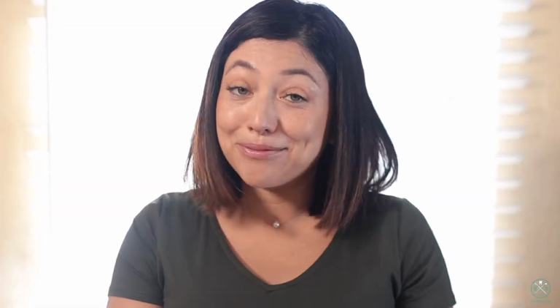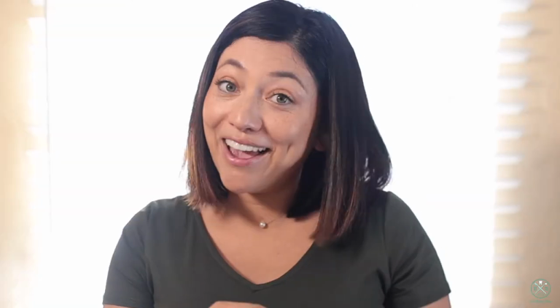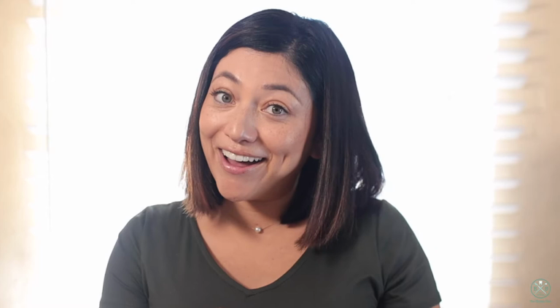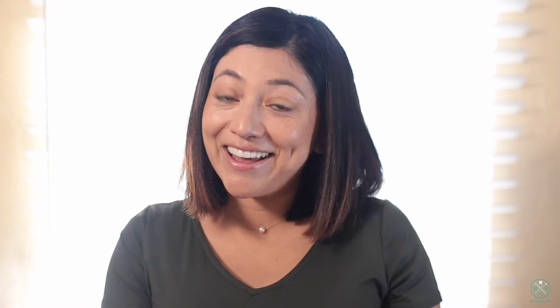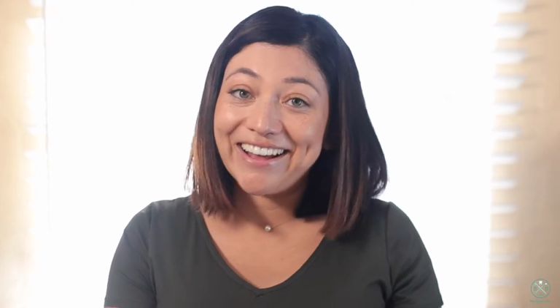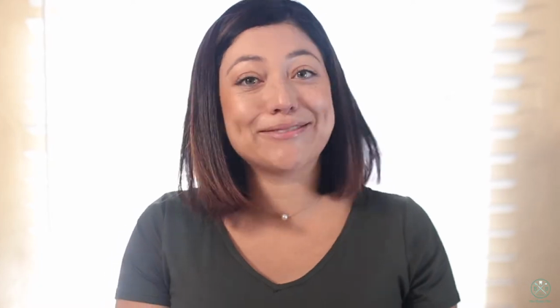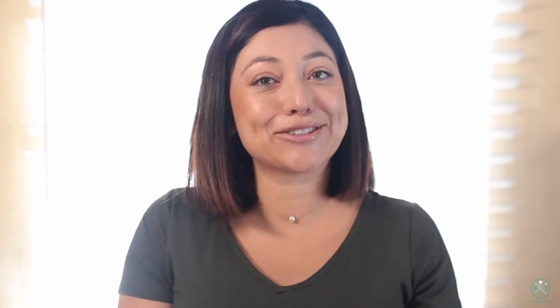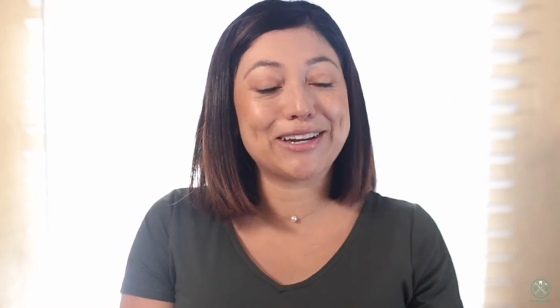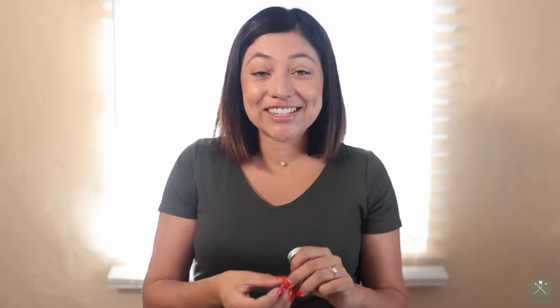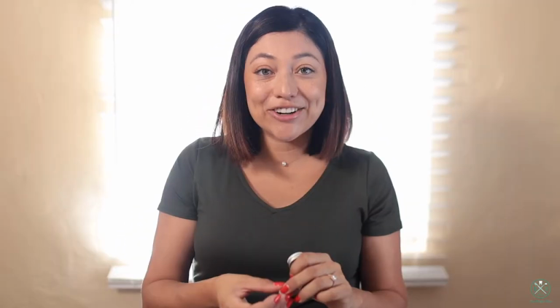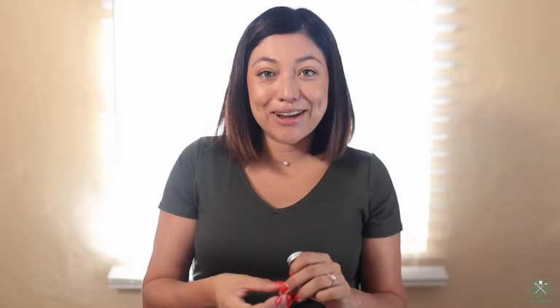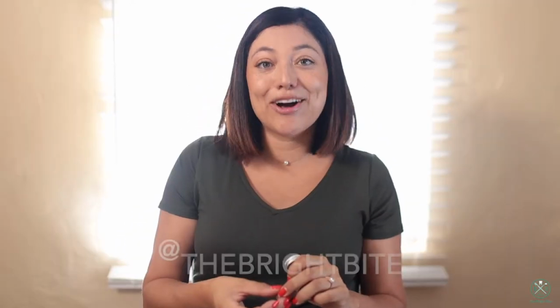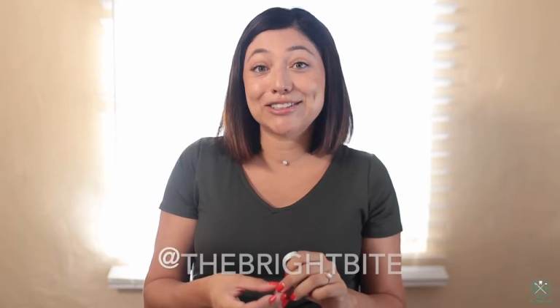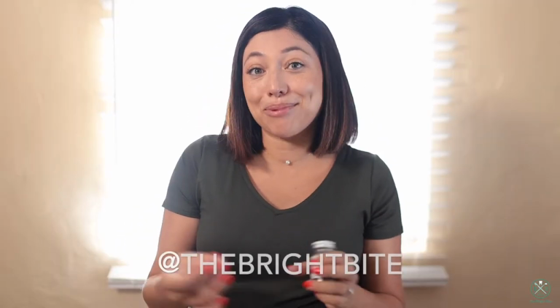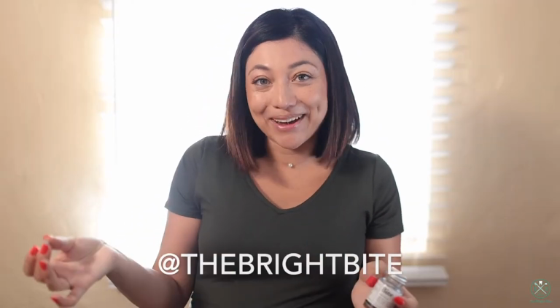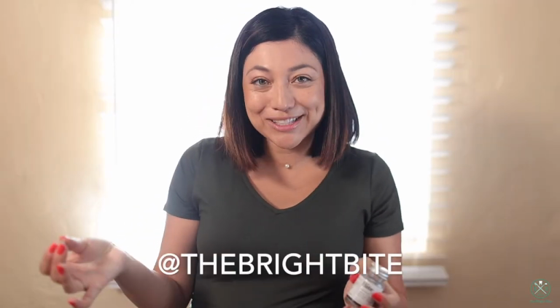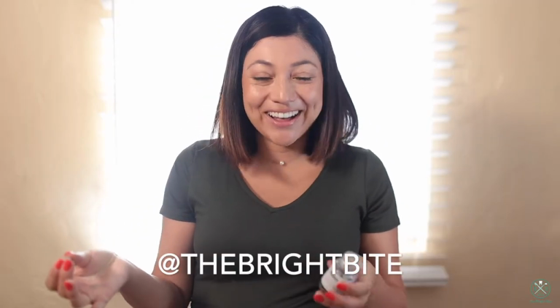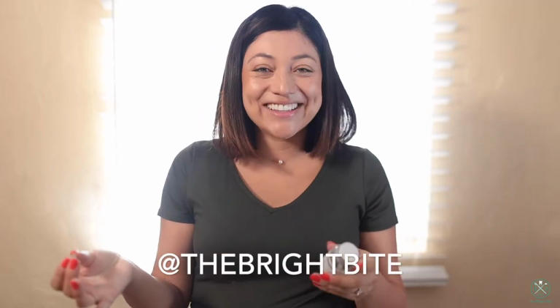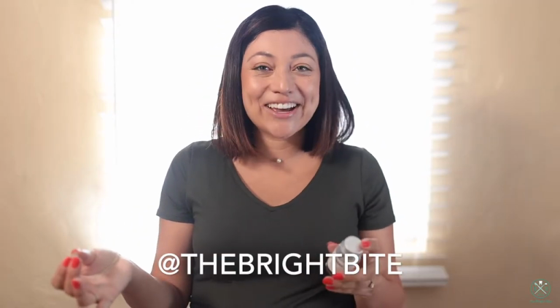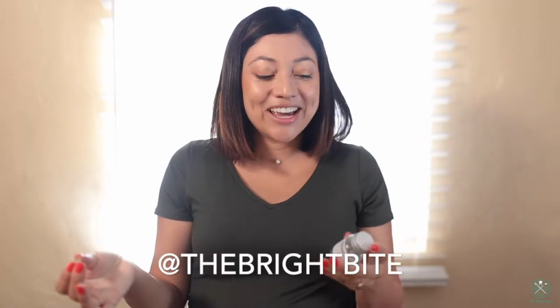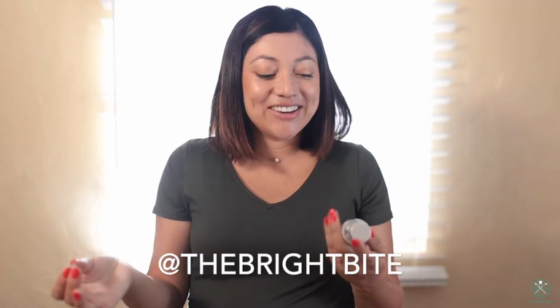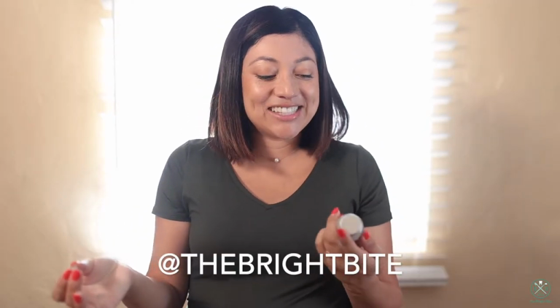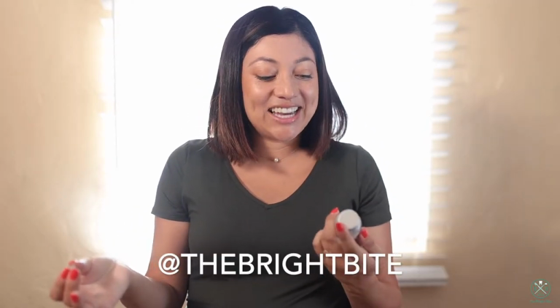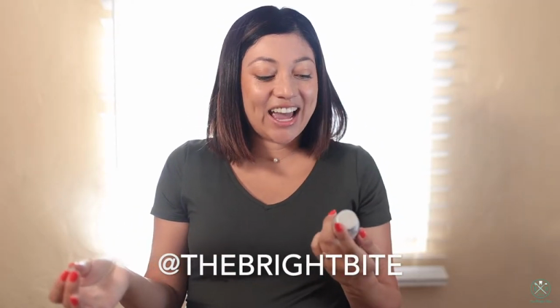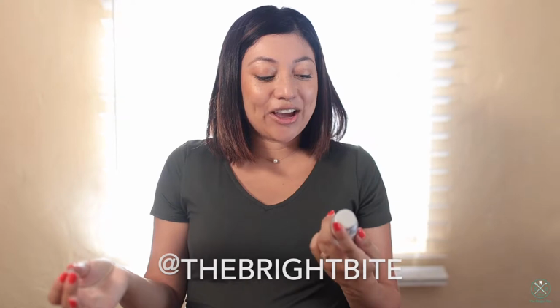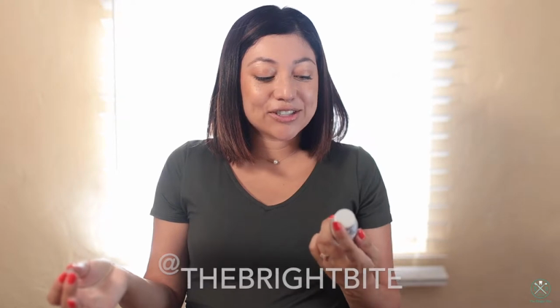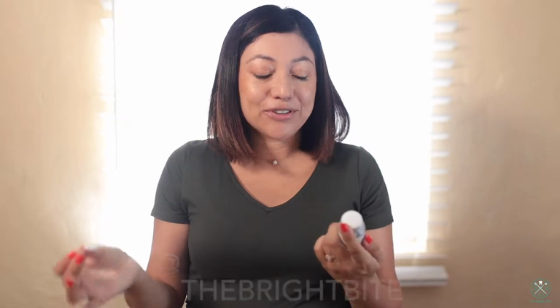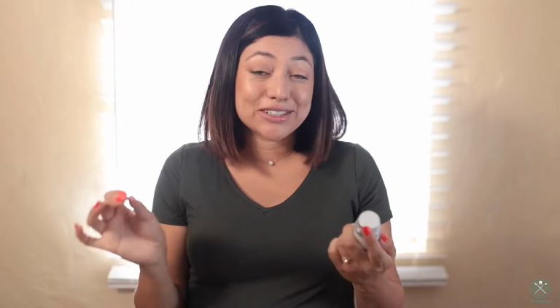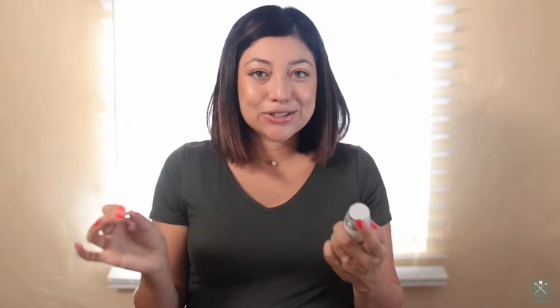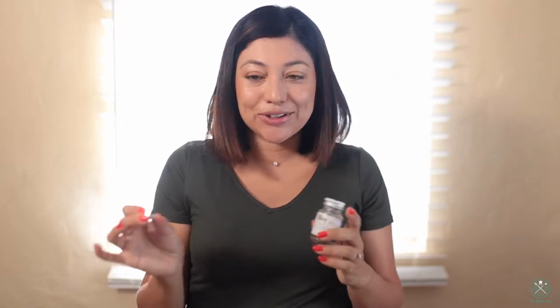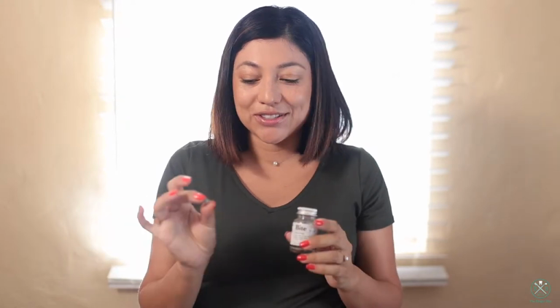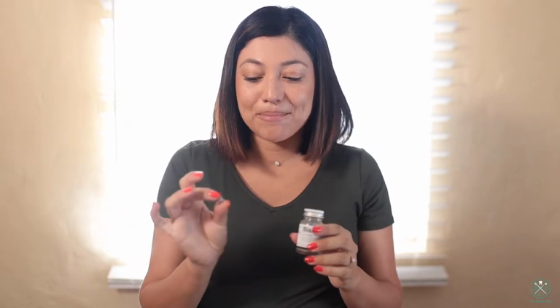Follow me on social media — my Instagram is also called The Bright Bite — and you can see I filmed a little tutorial of using them there as well.